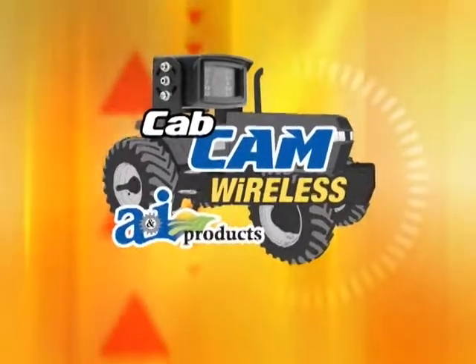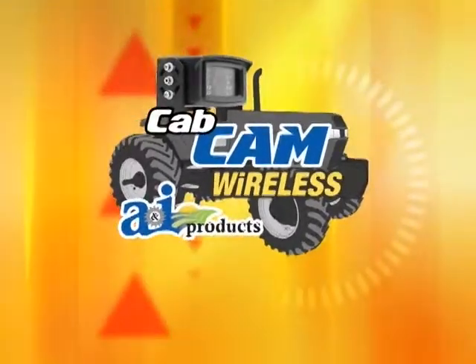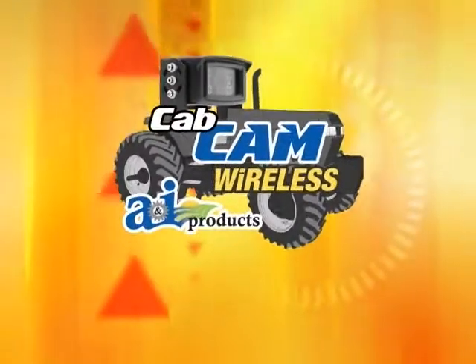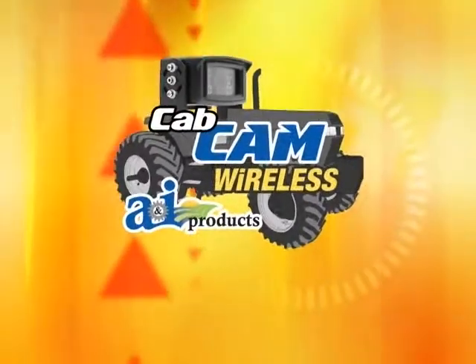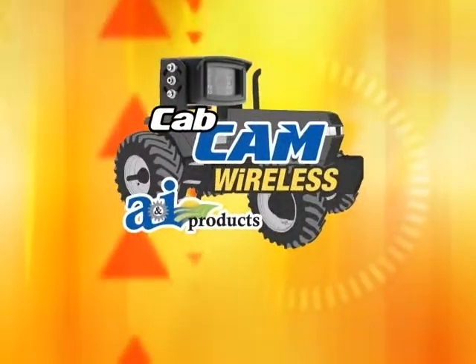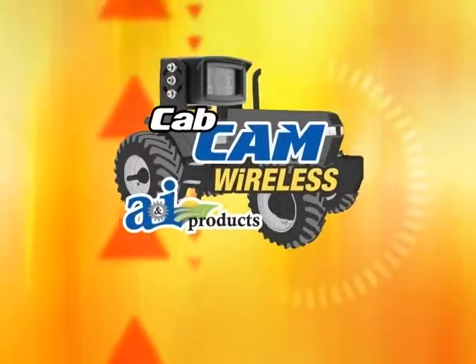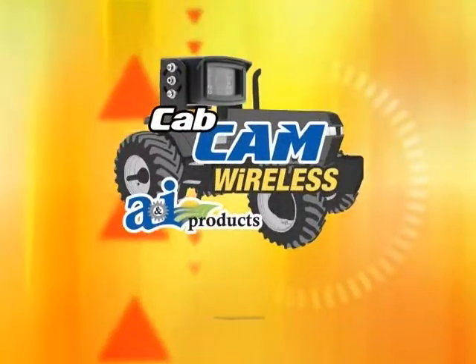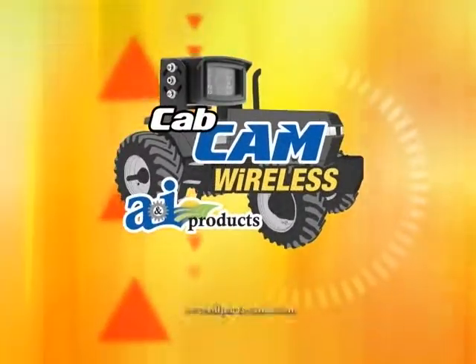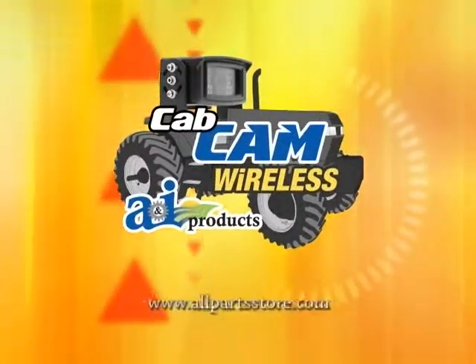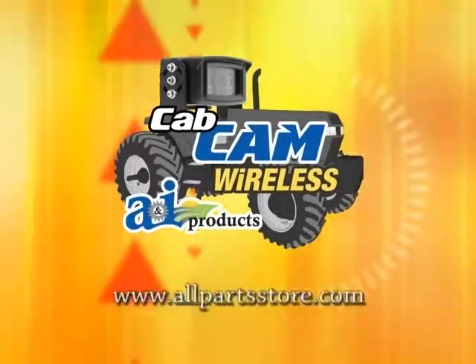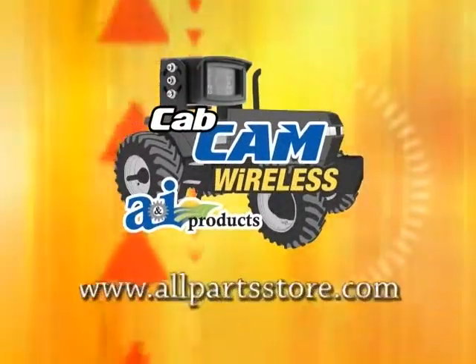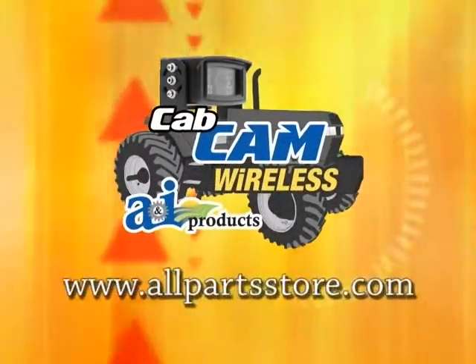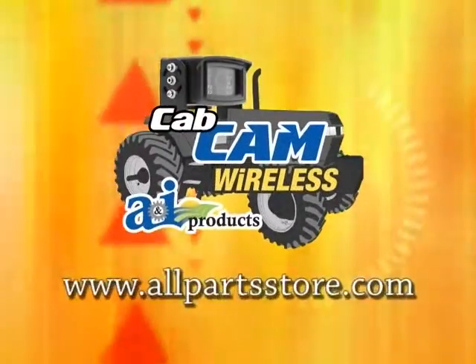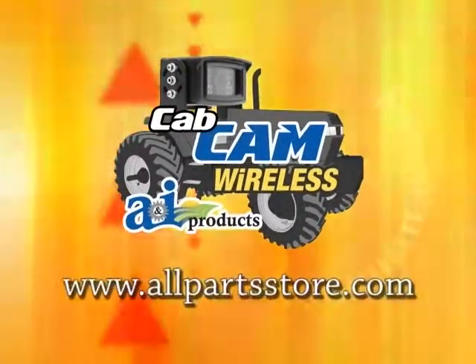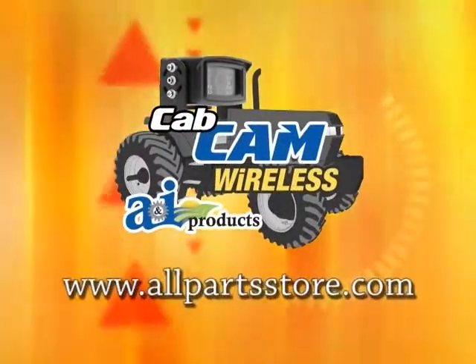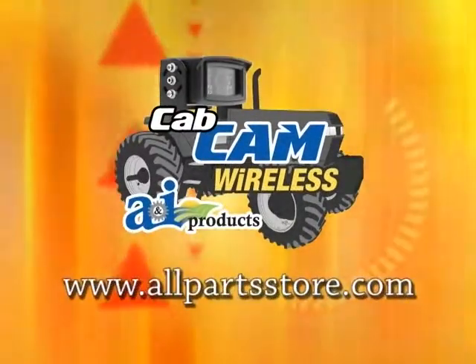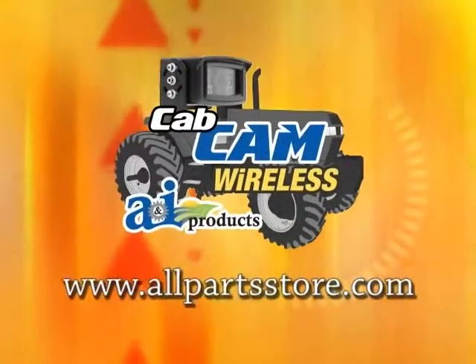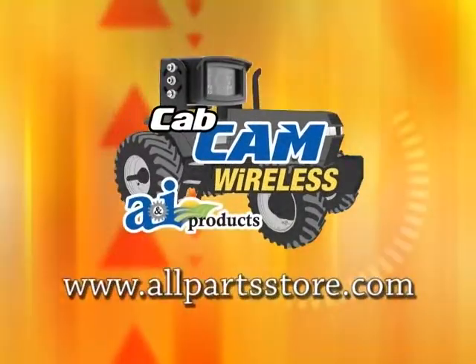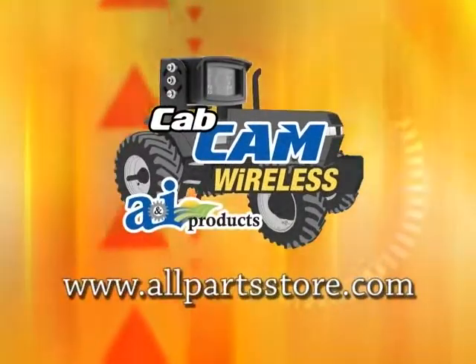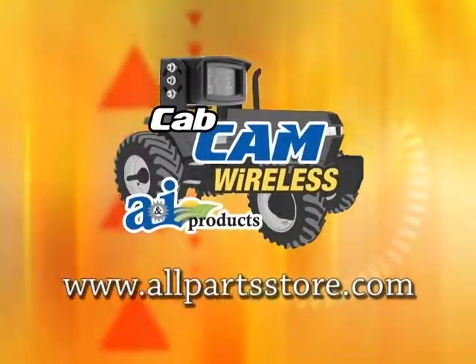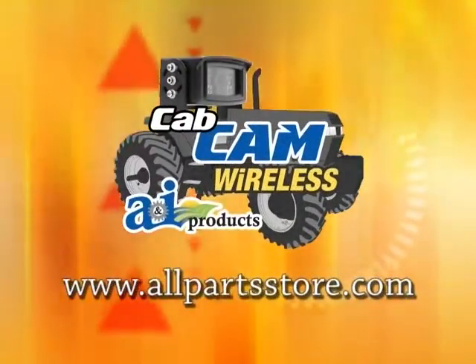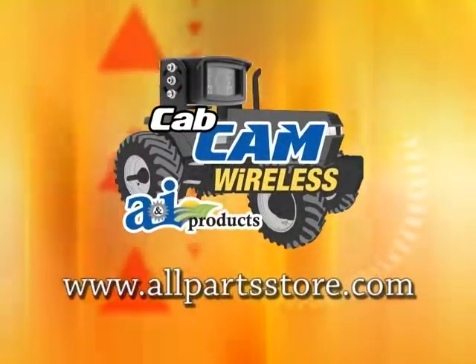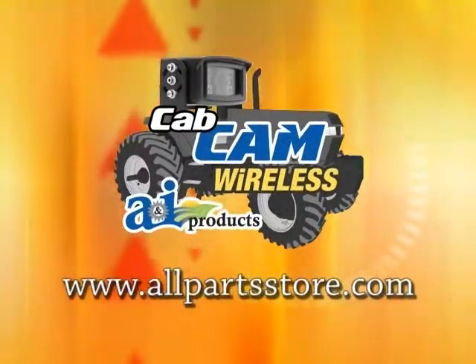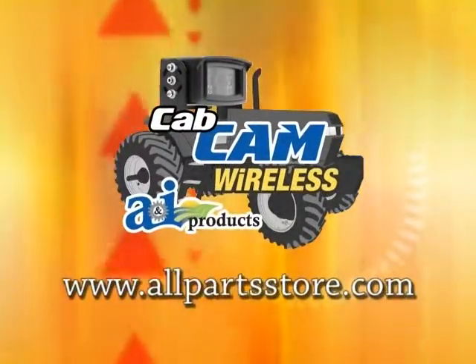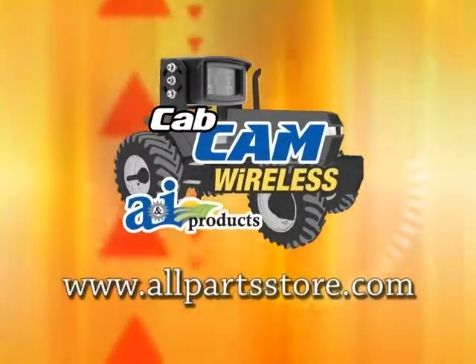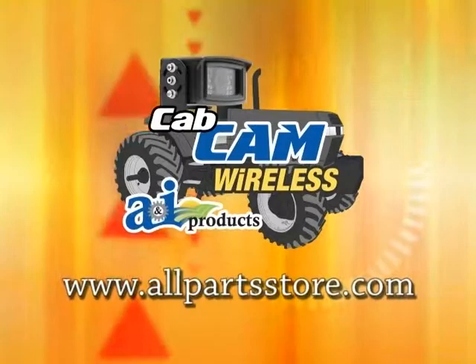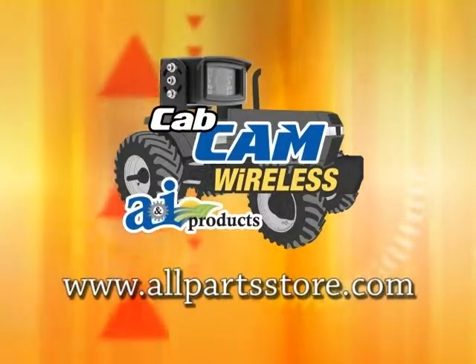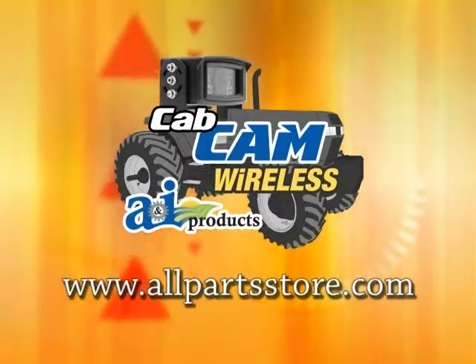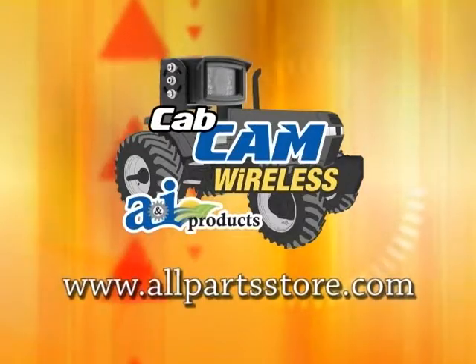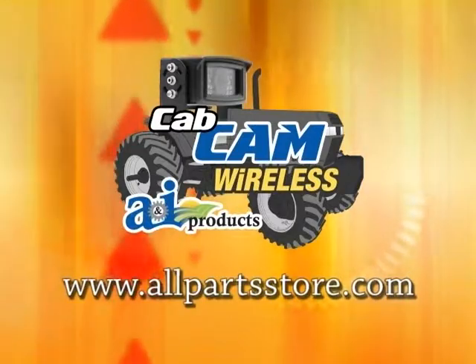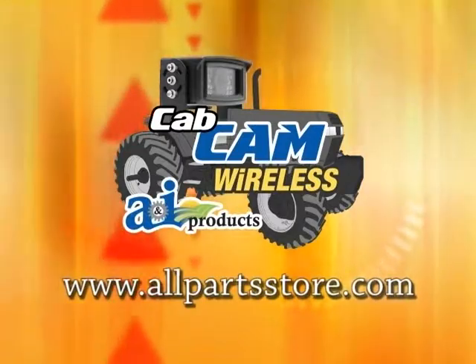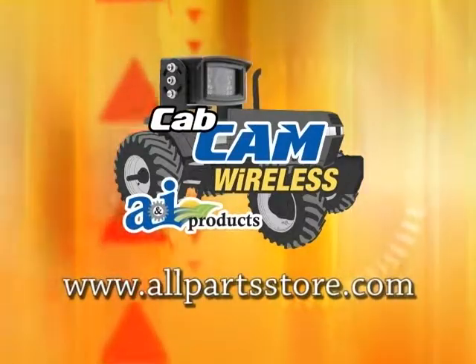For more information, go to www.allpartsstore.com. Thank you.